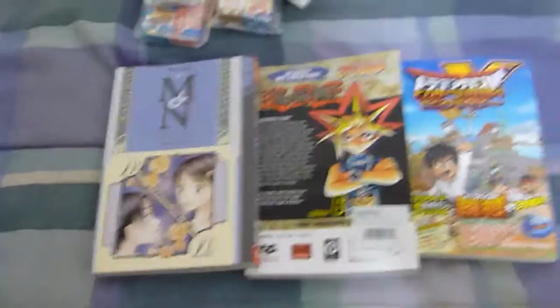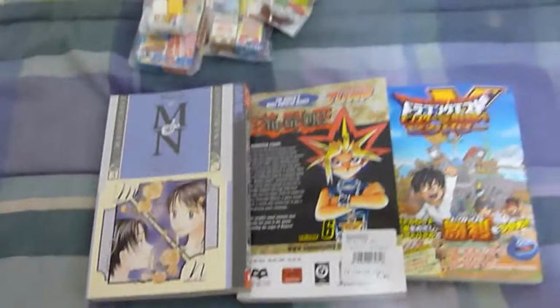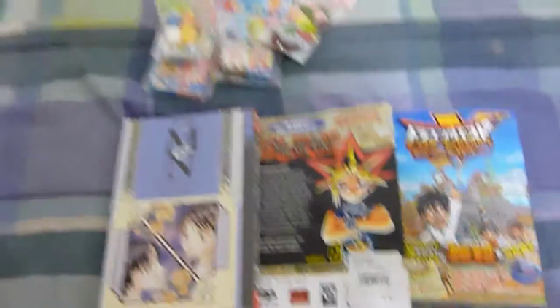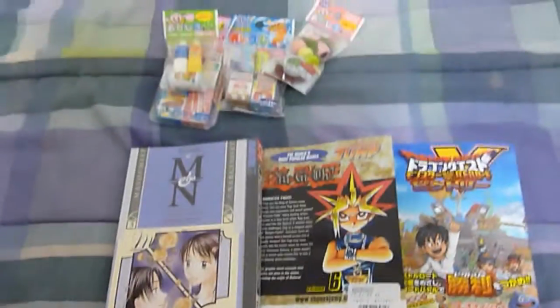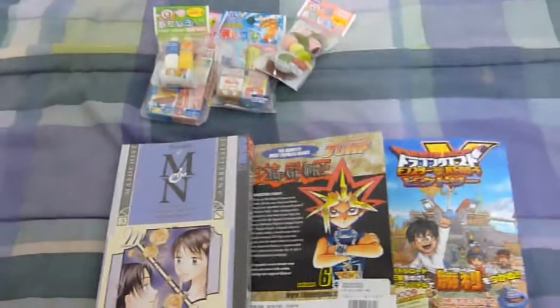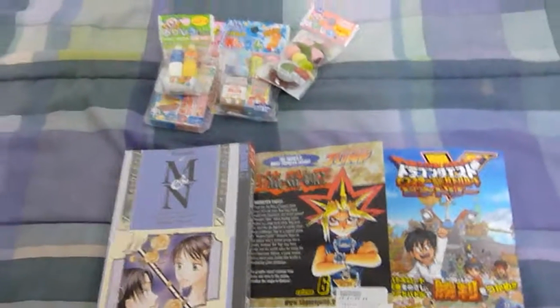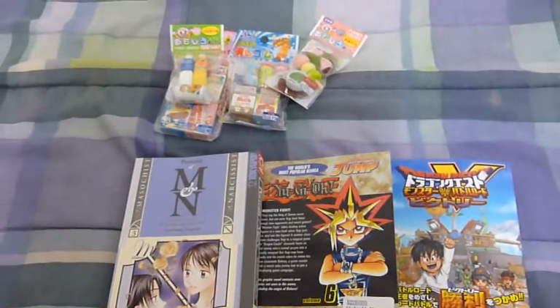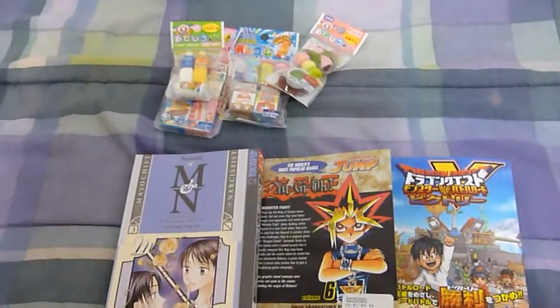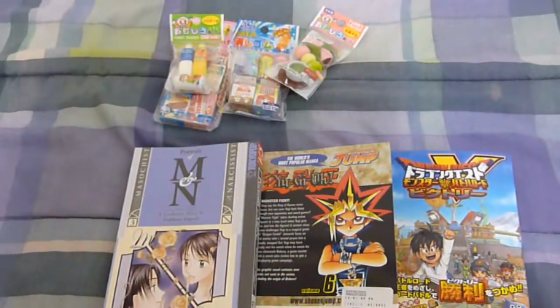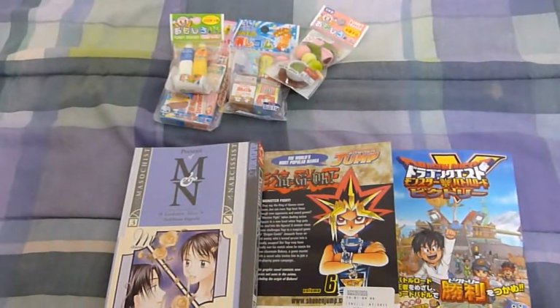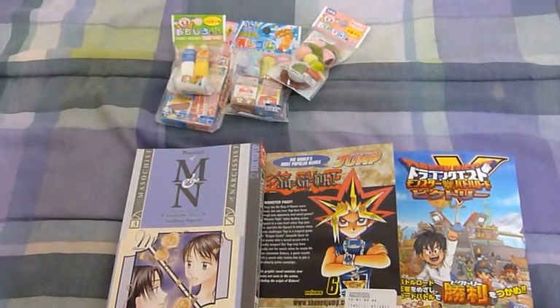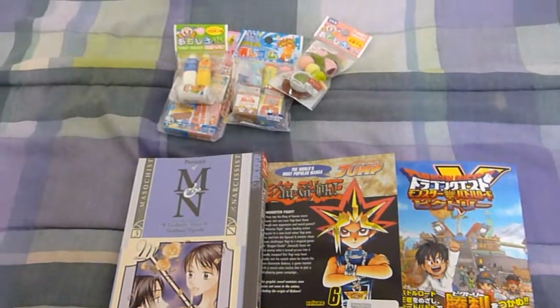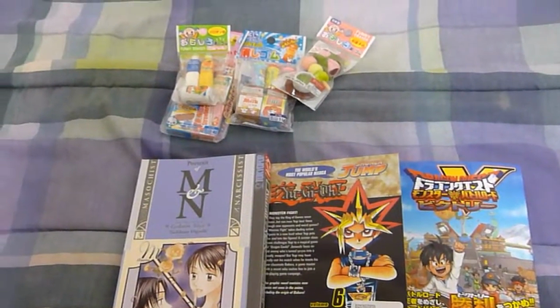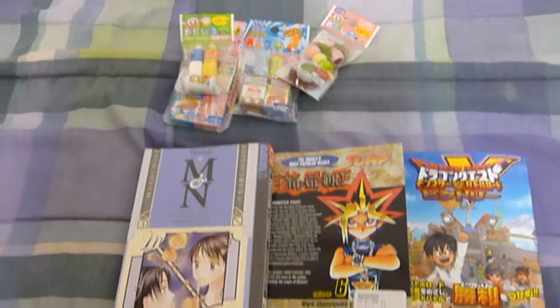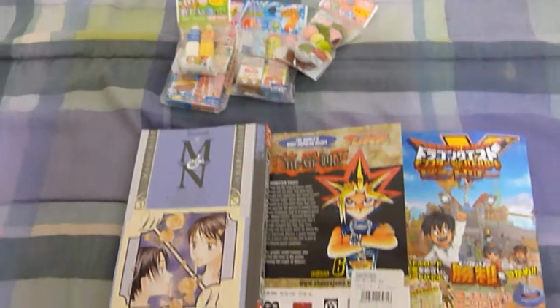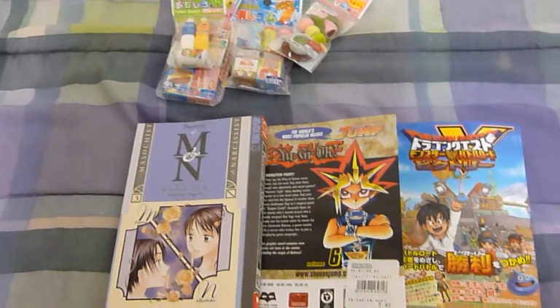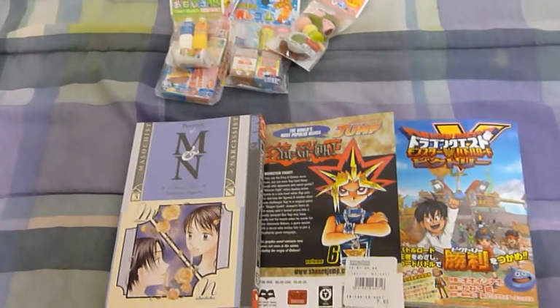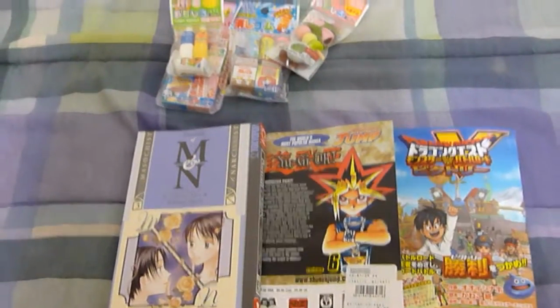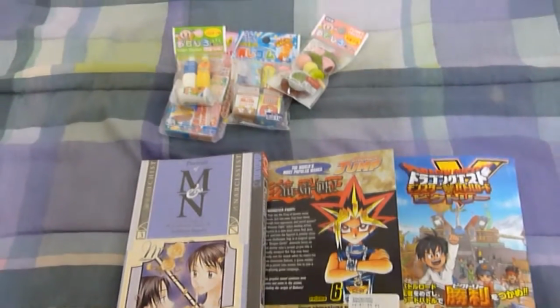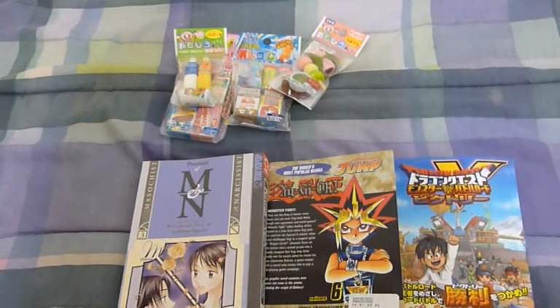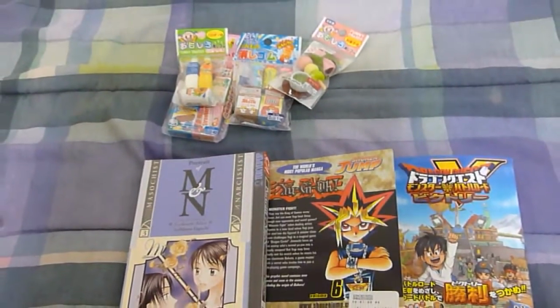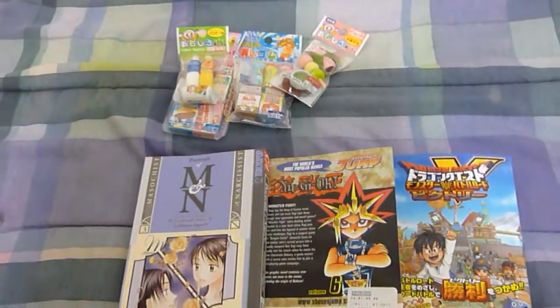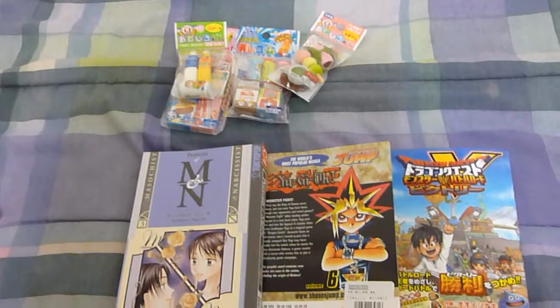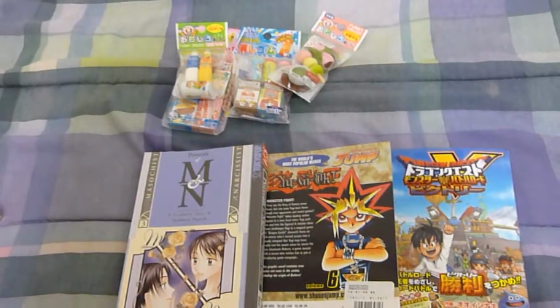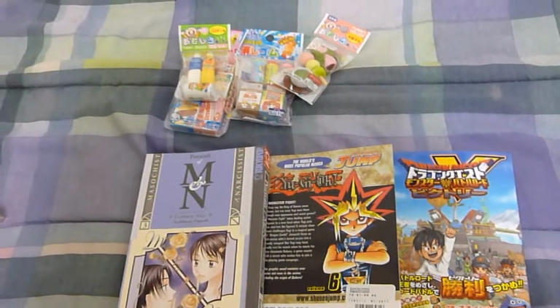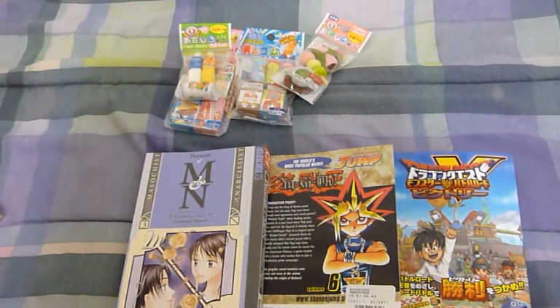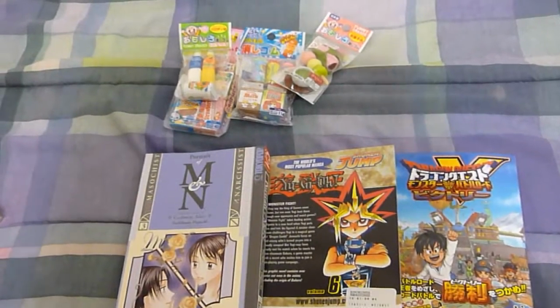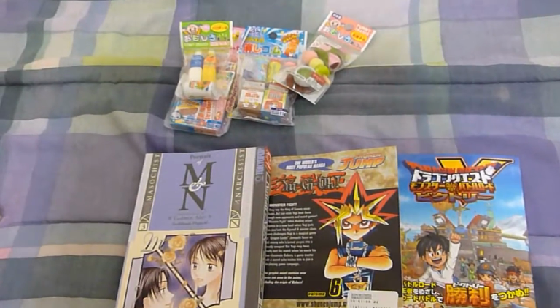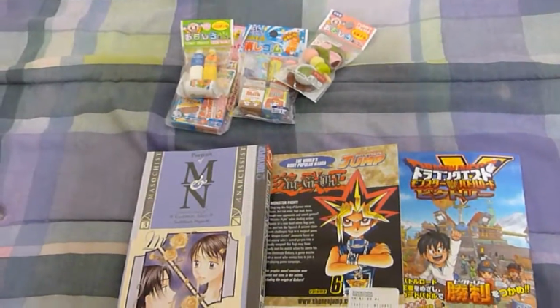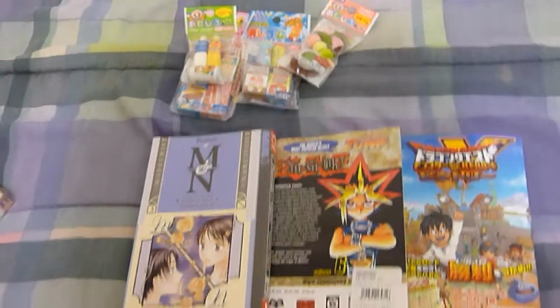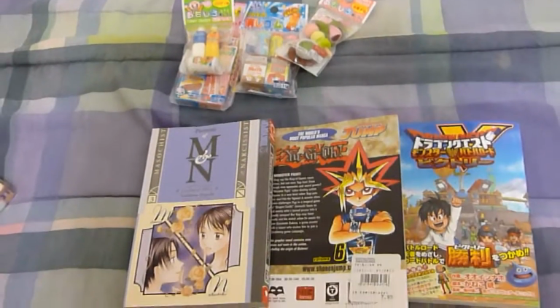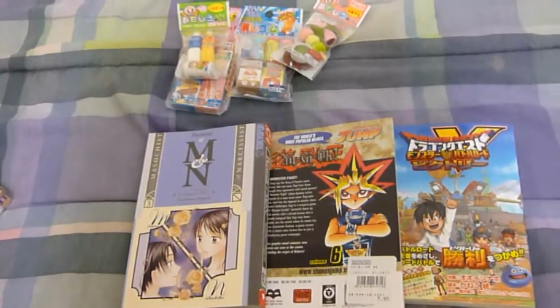So that's all that I got on my trip to Japantown.